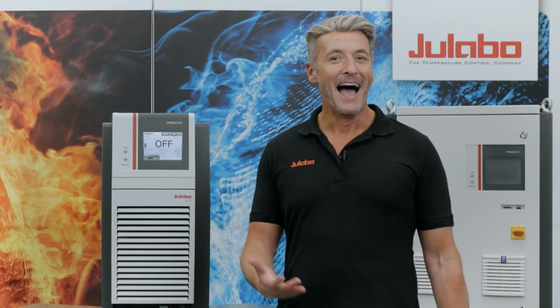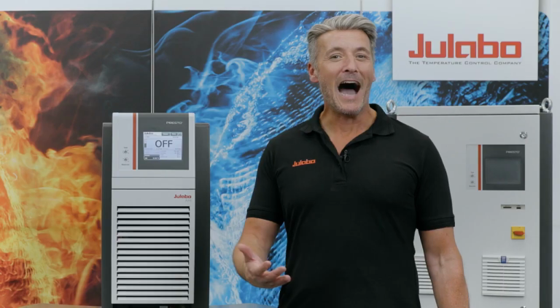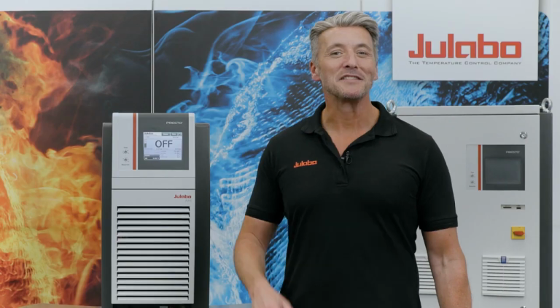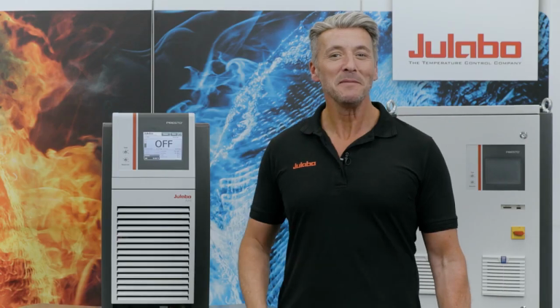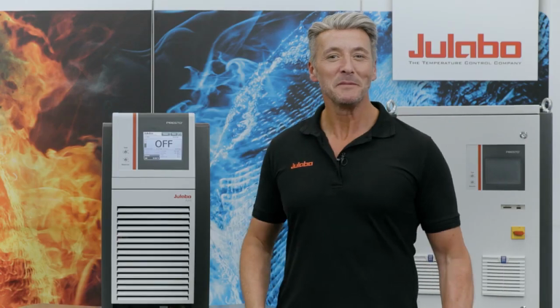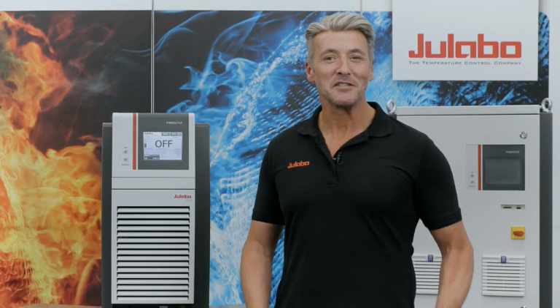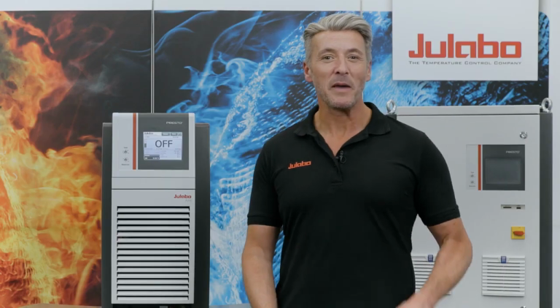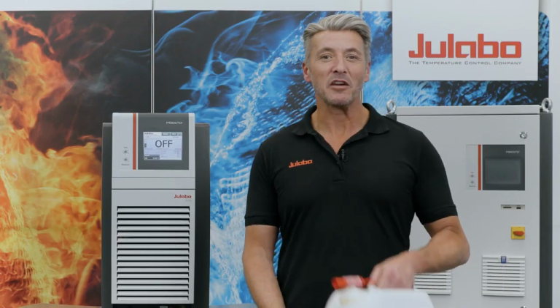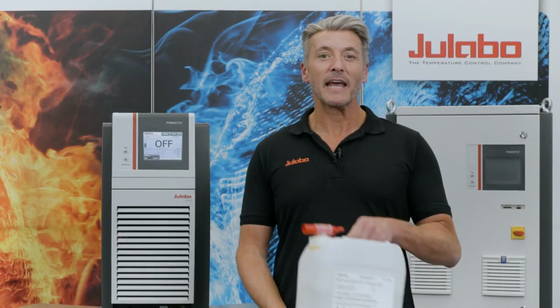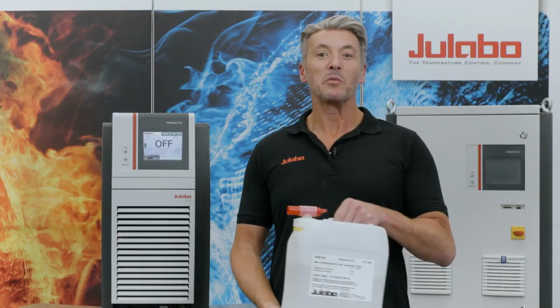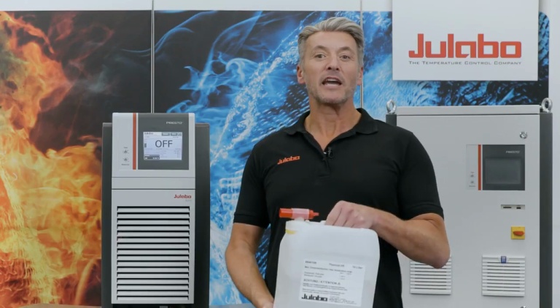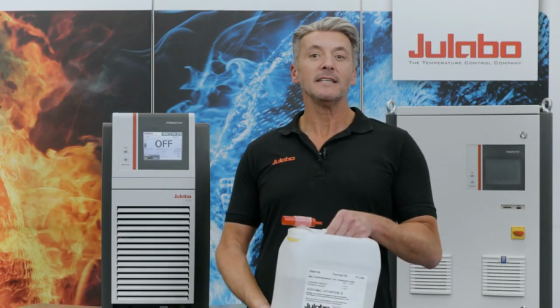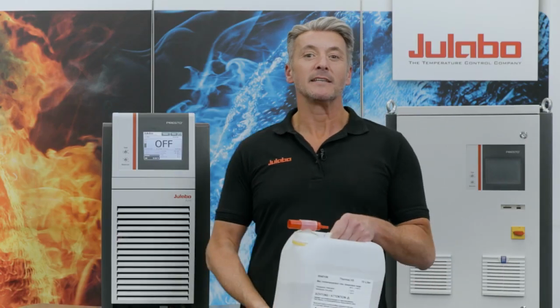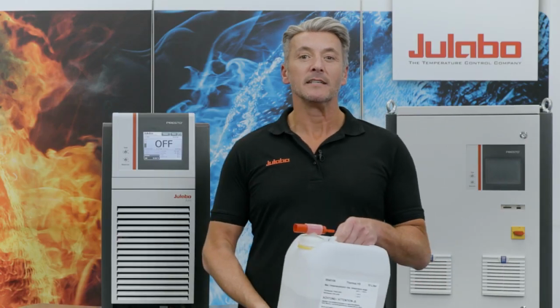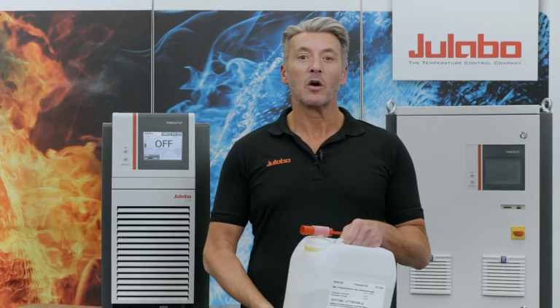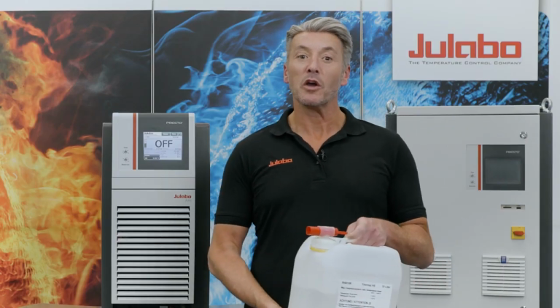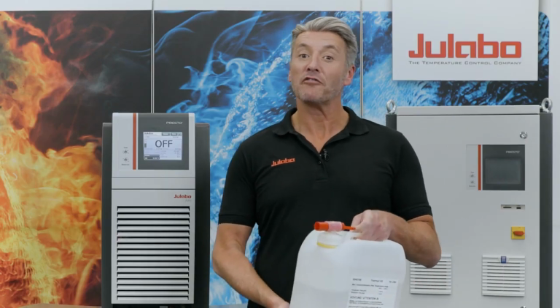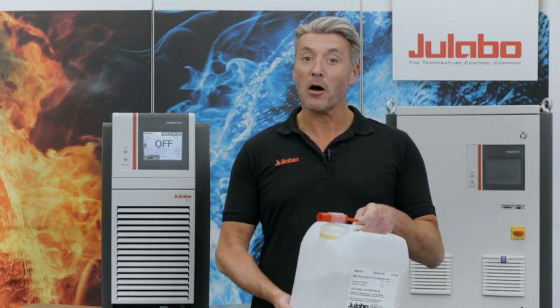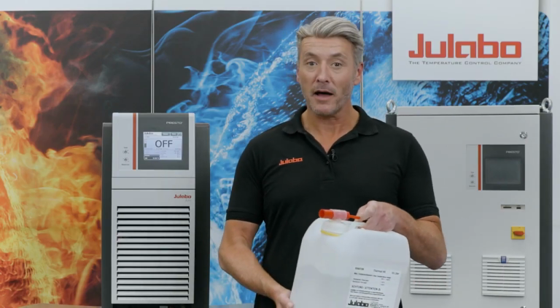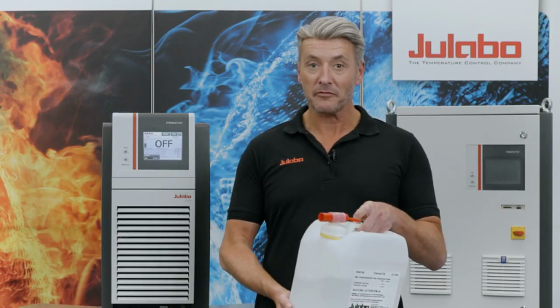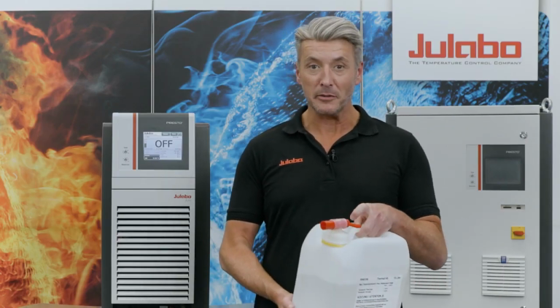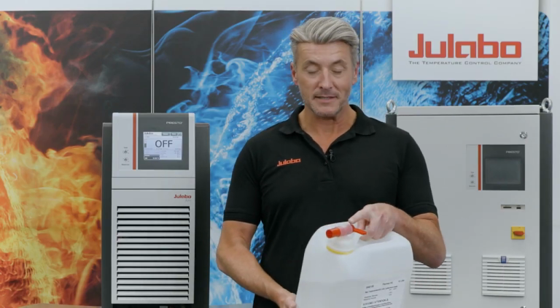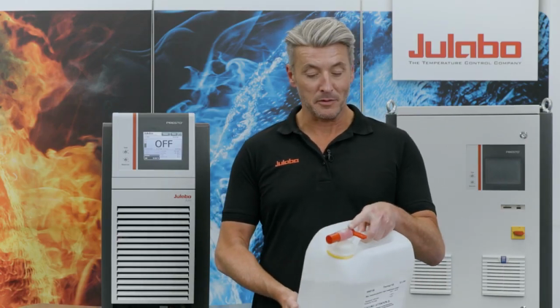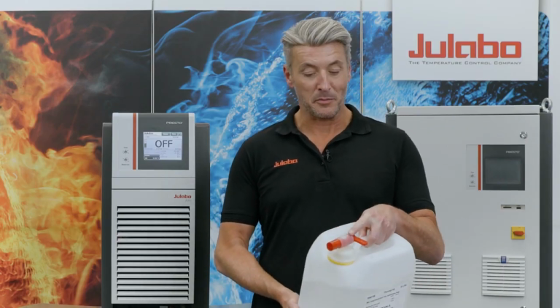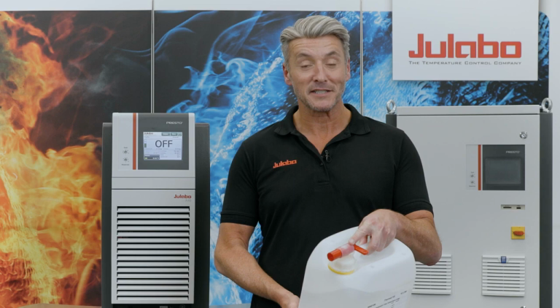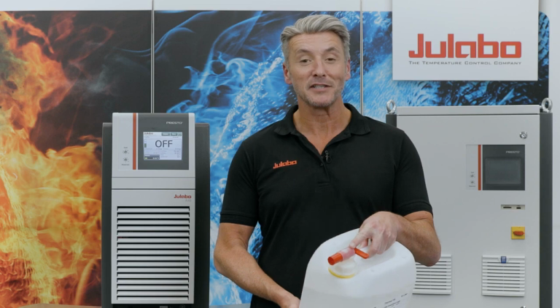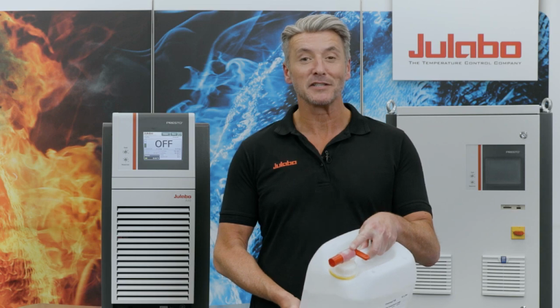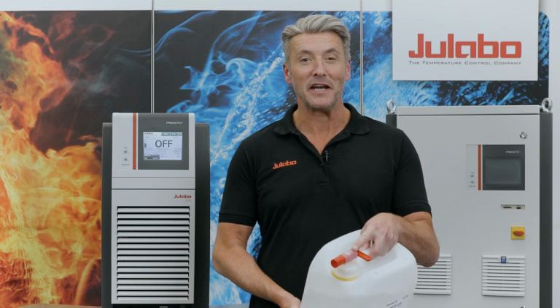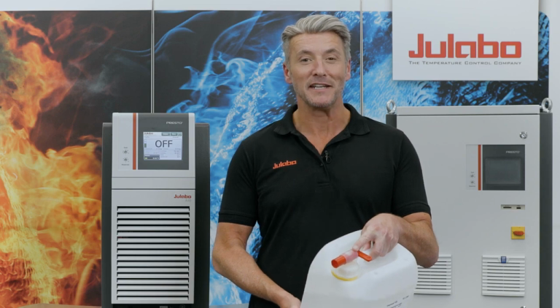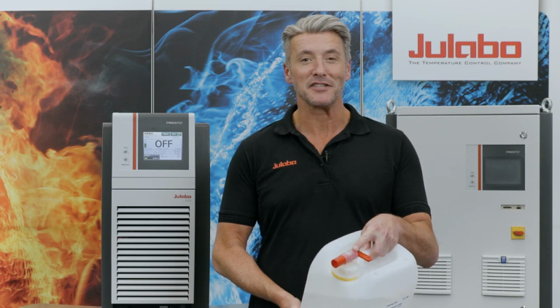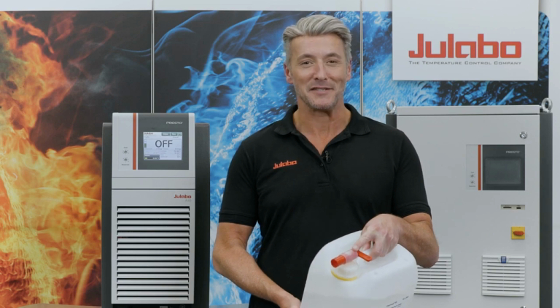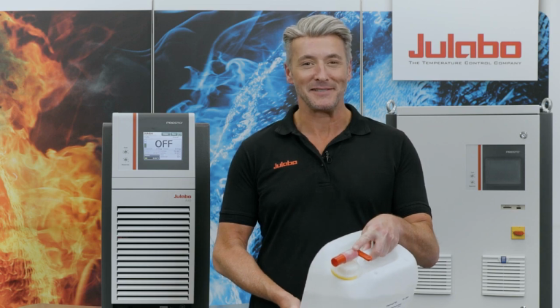Our tip: to make your daily work easier, we offer our bath fluids with a practical drainage nozzle.